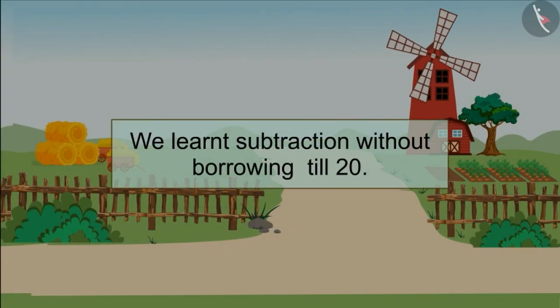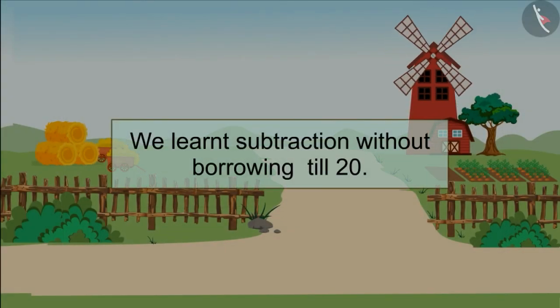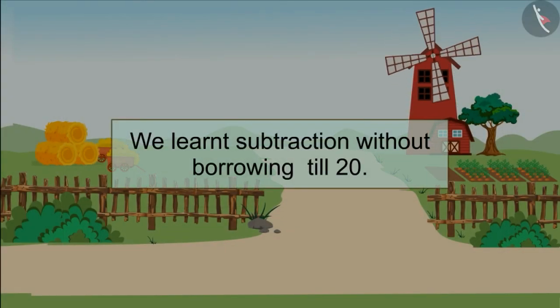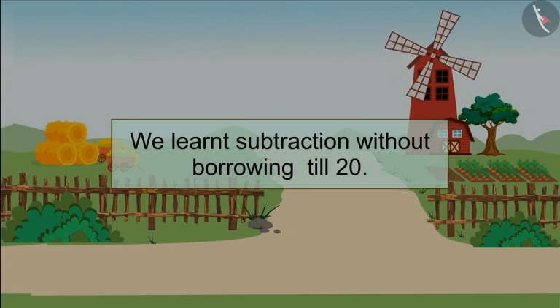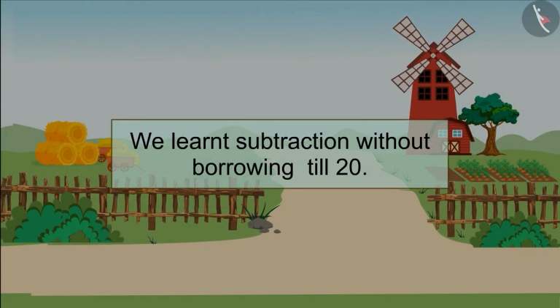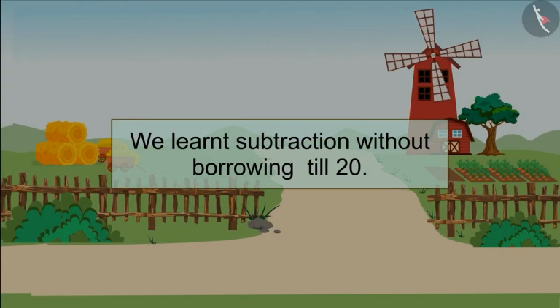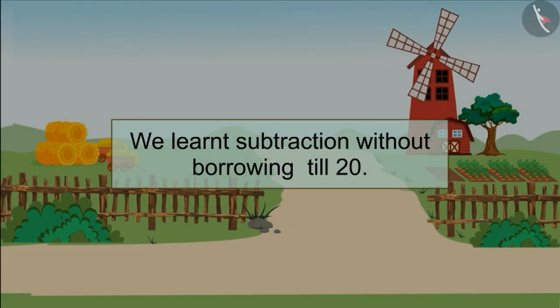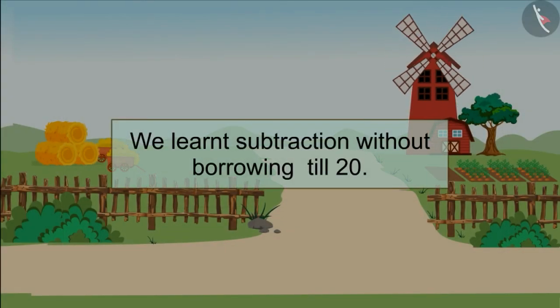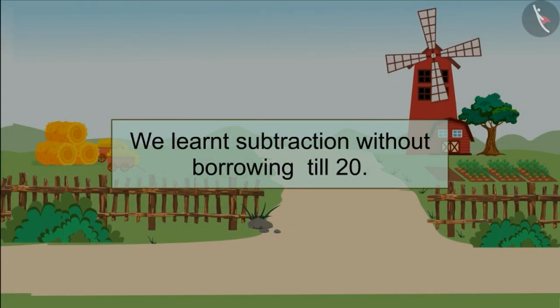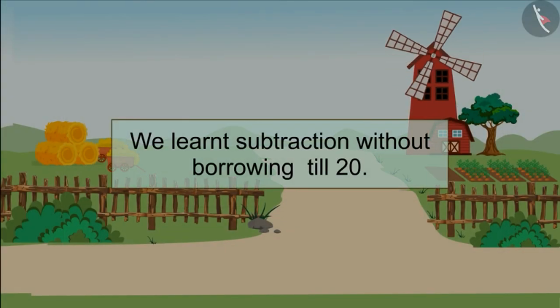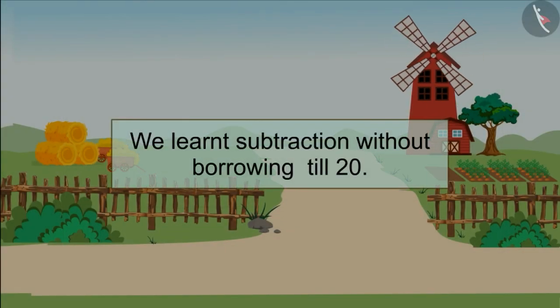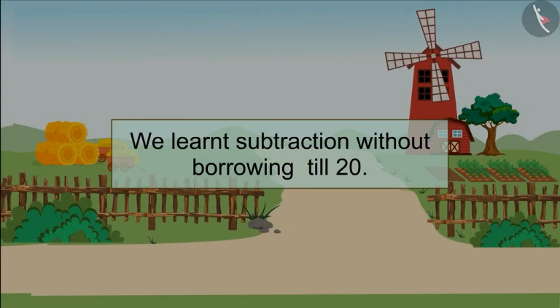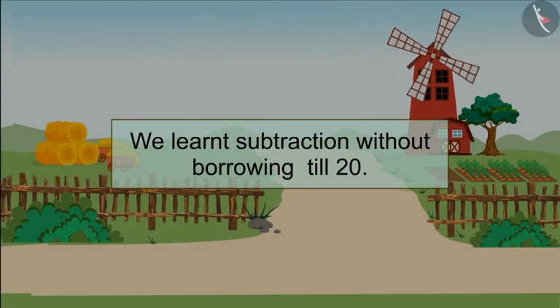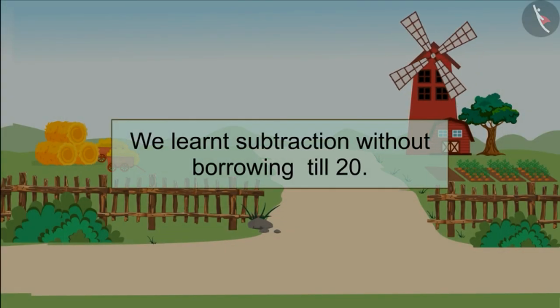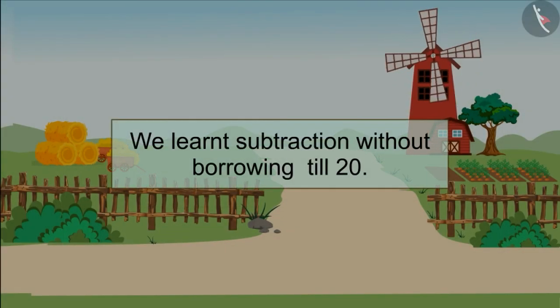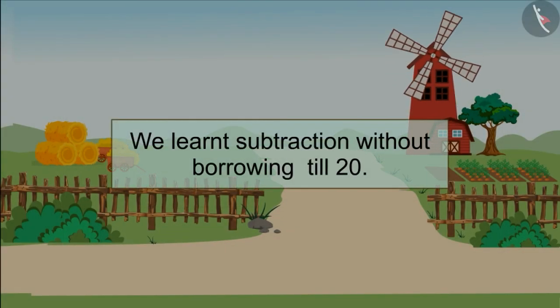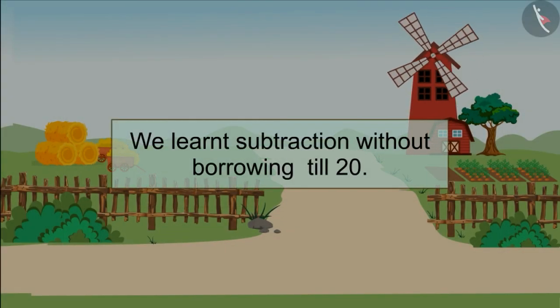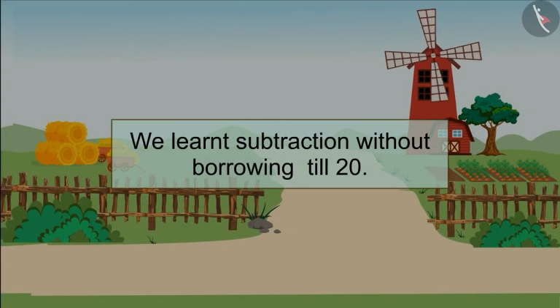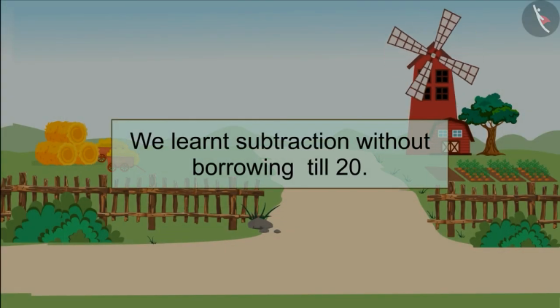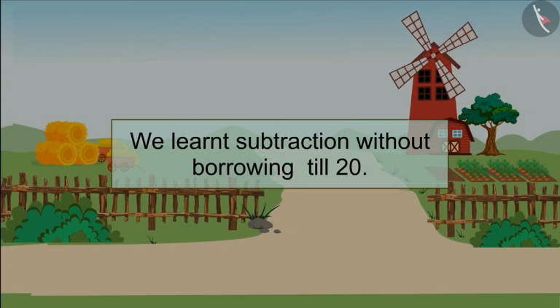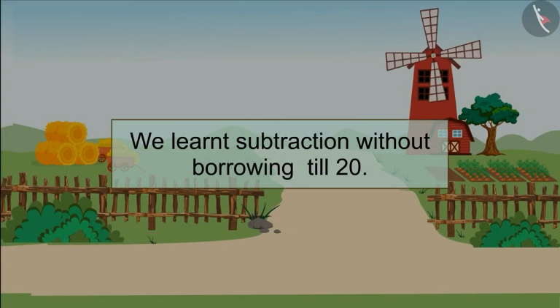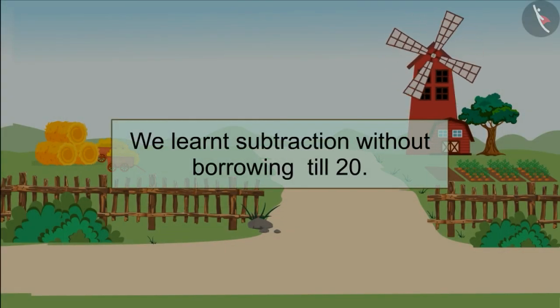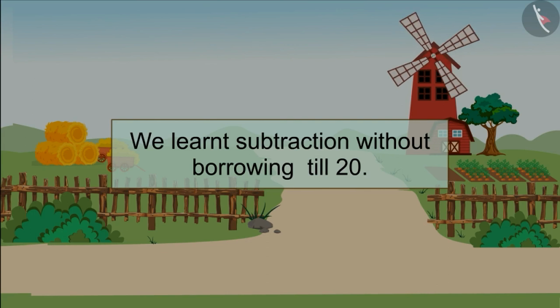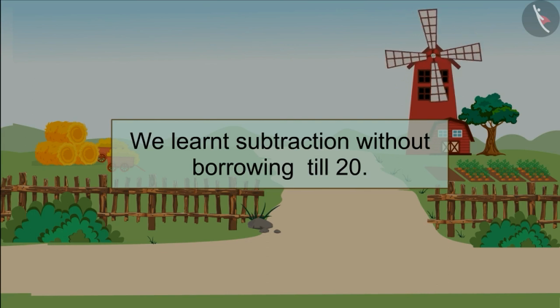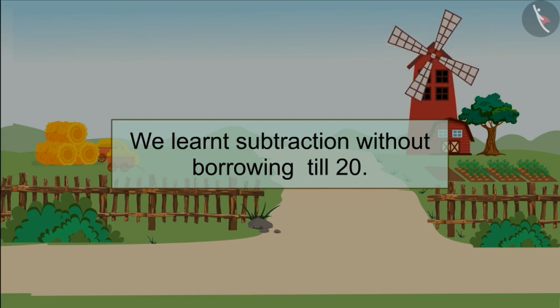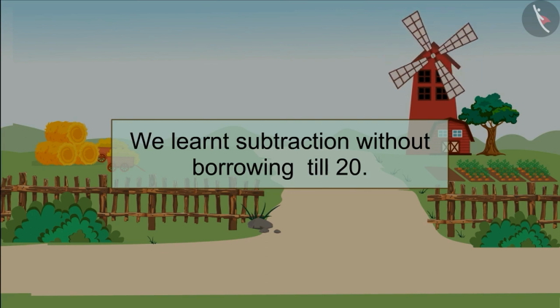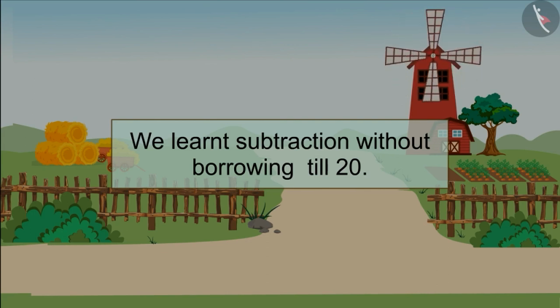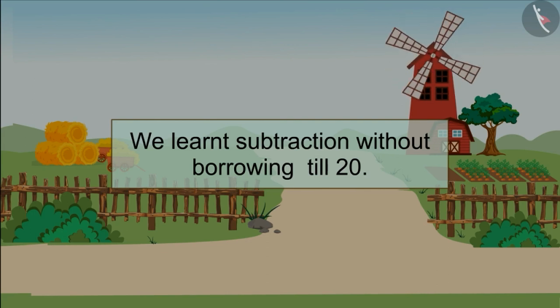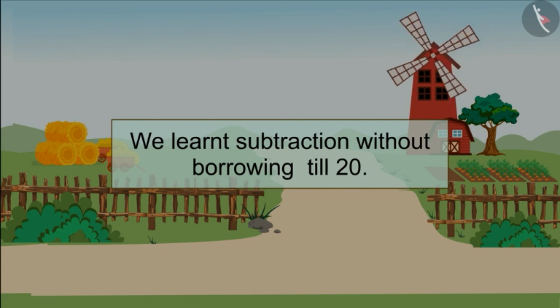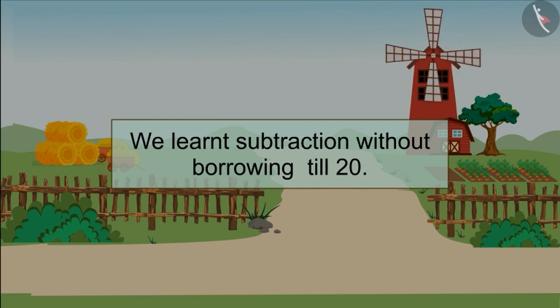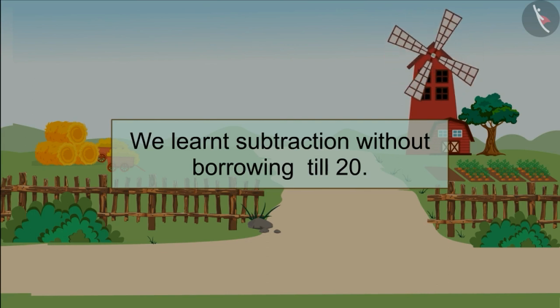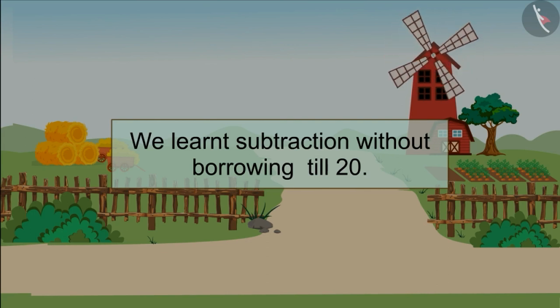Children, in this video we learned subtraction without borrowing till 20.